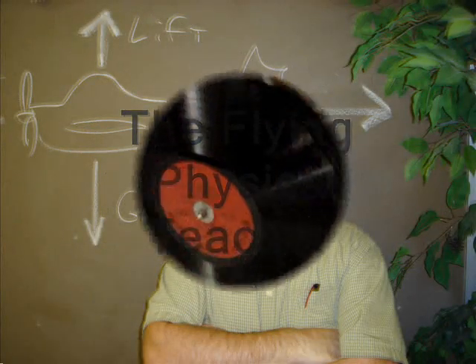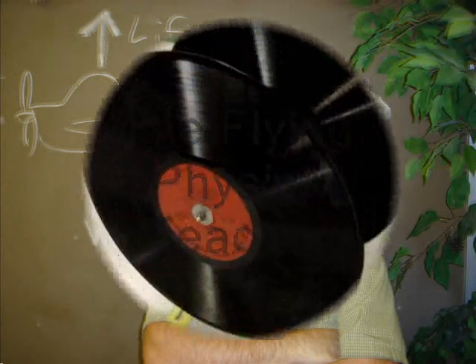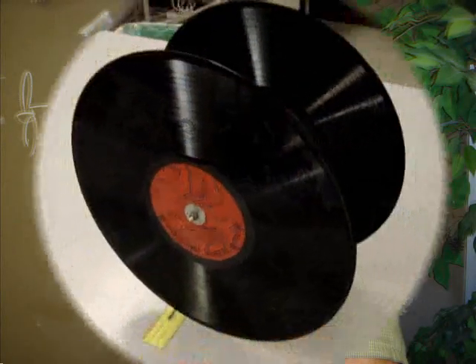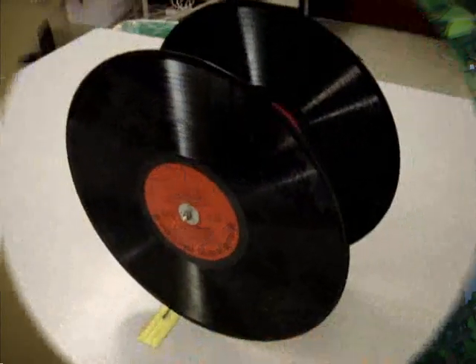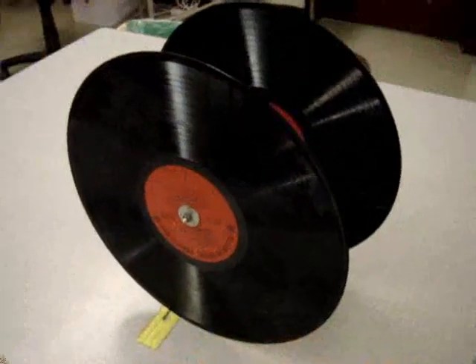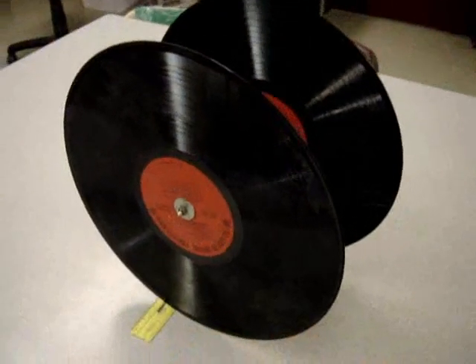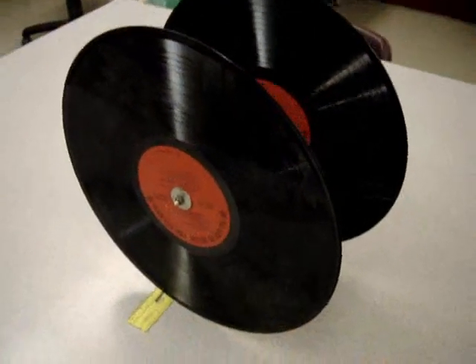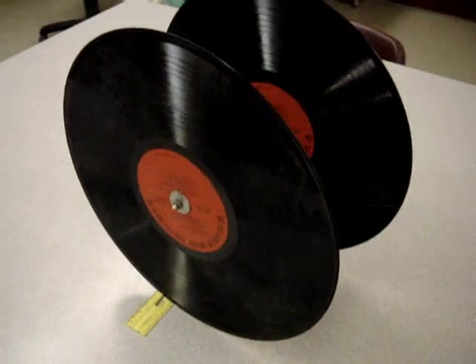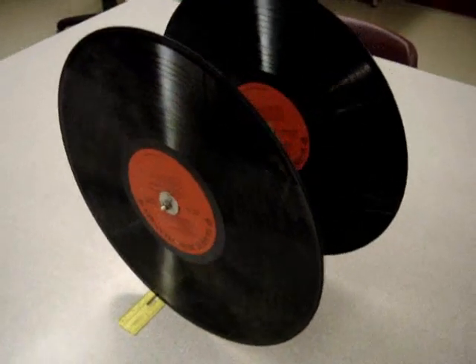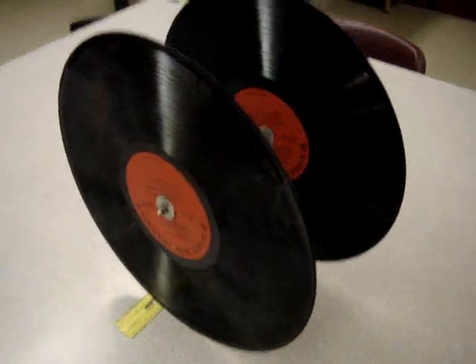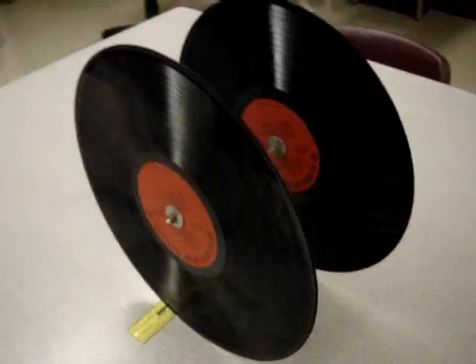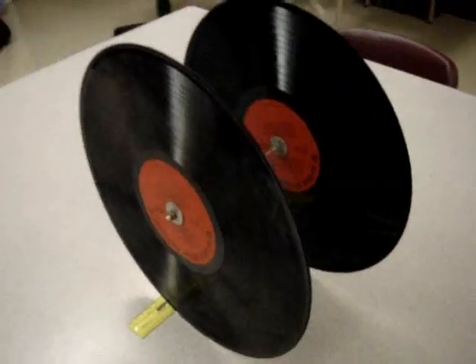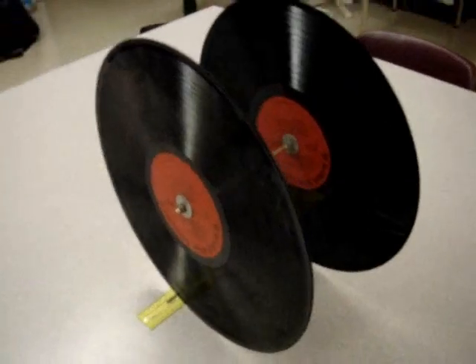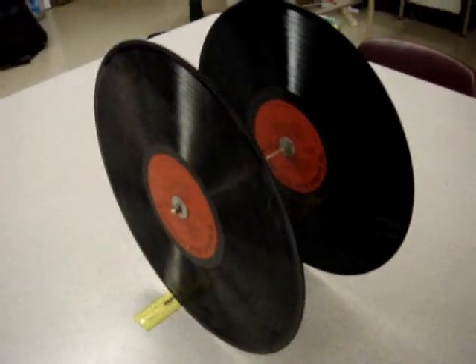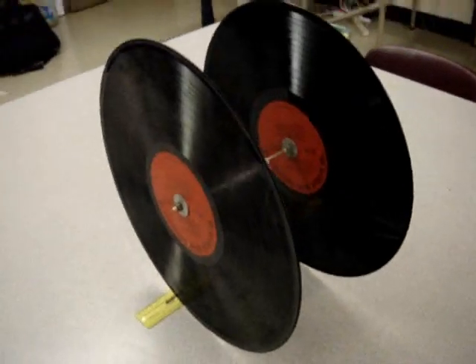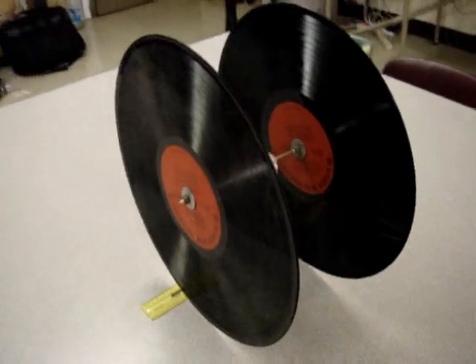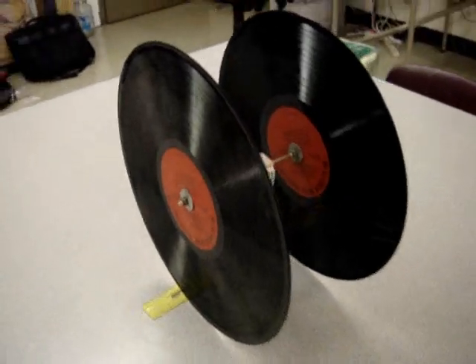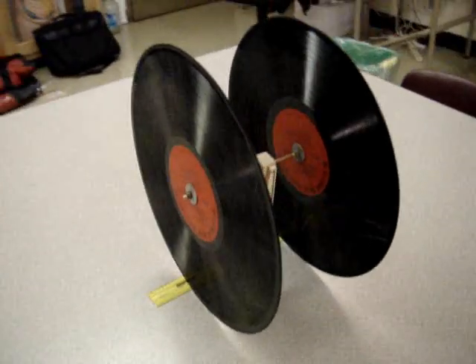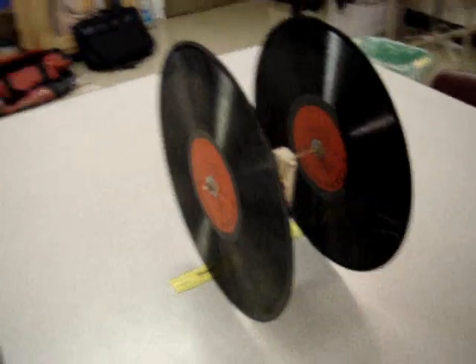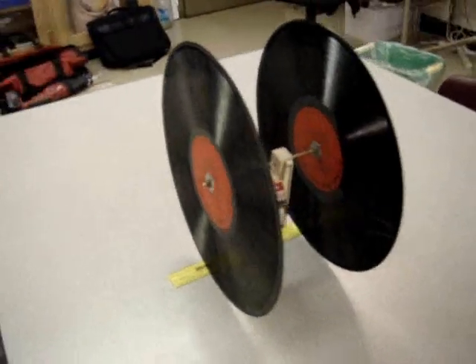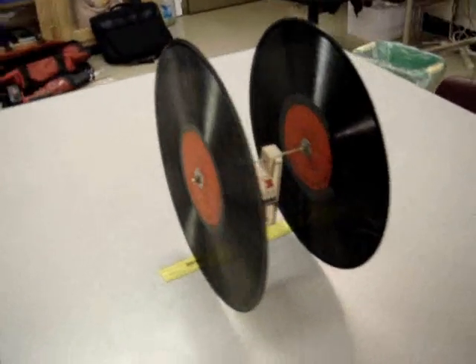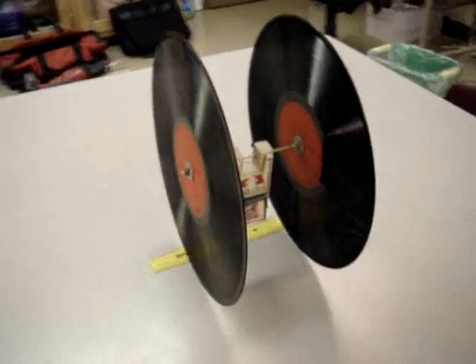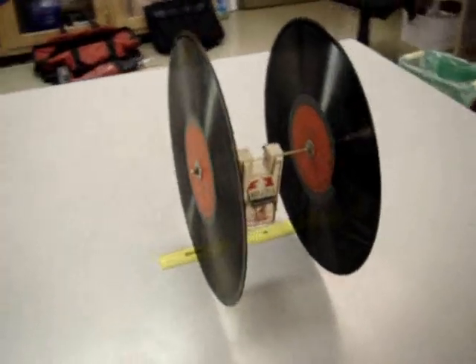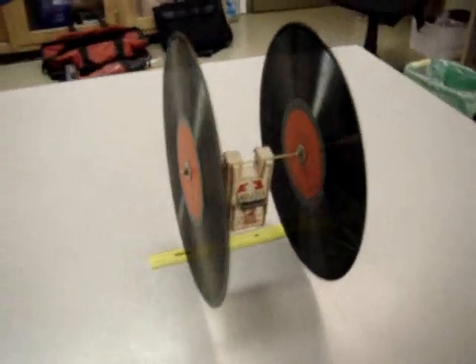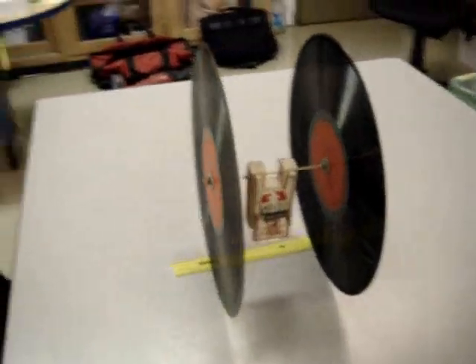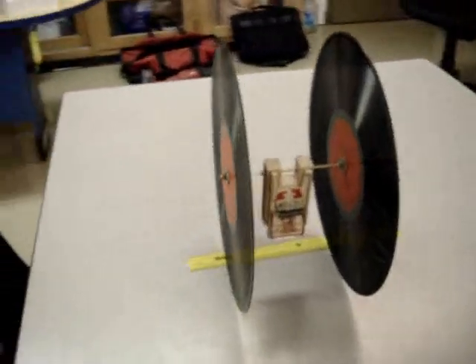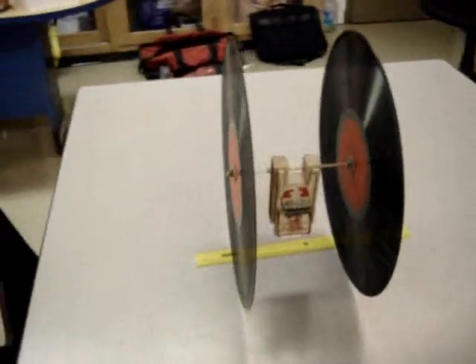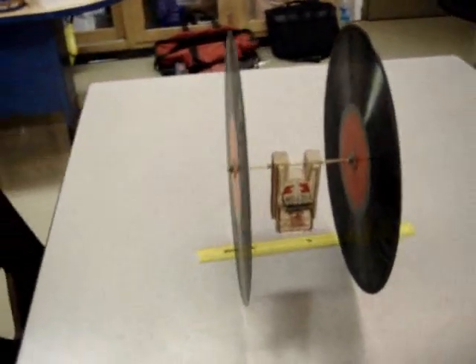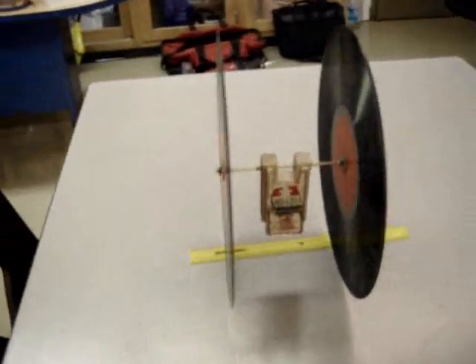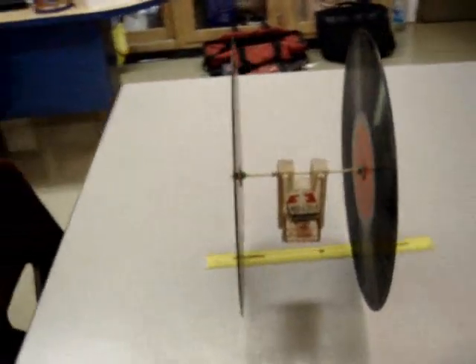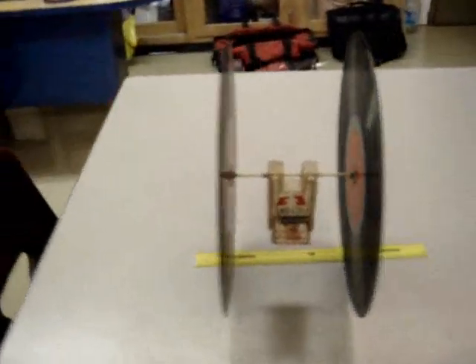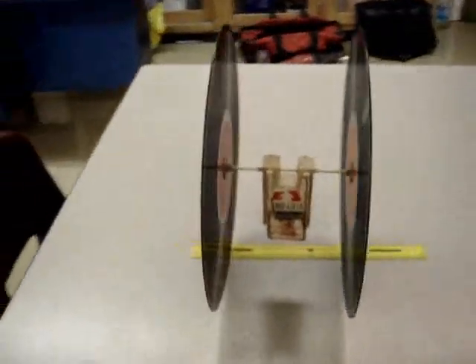Hello, ladies and gentlemen. Here we are at the South Iron High School and we're going to show you the ultimate mousetrap car.